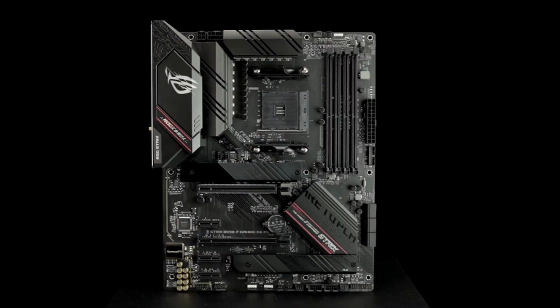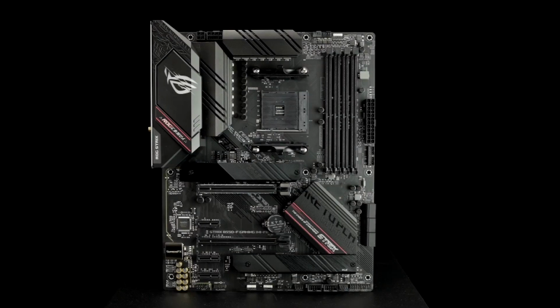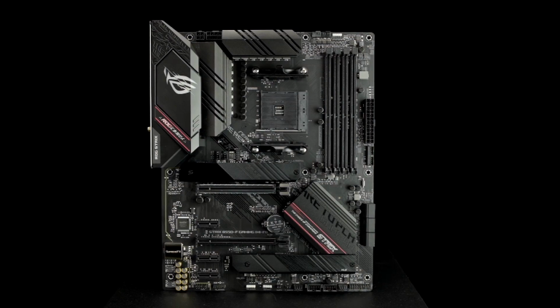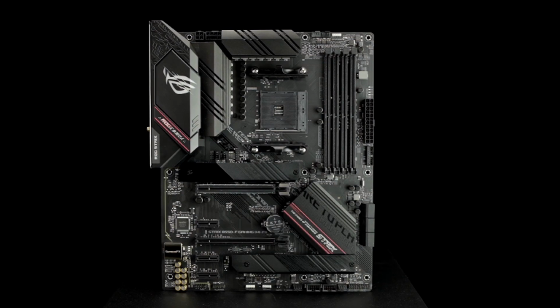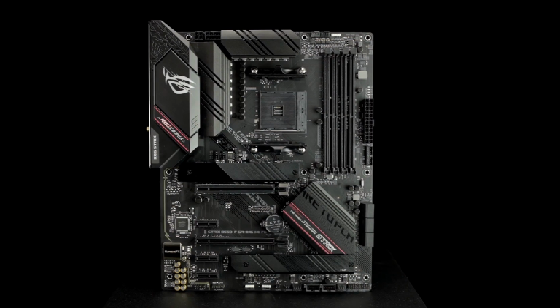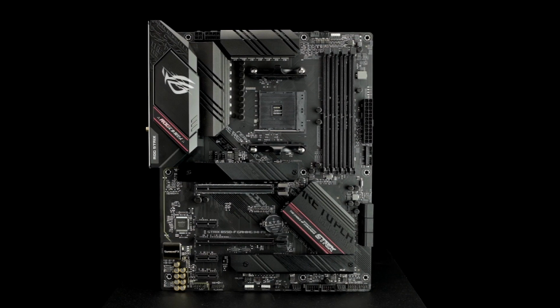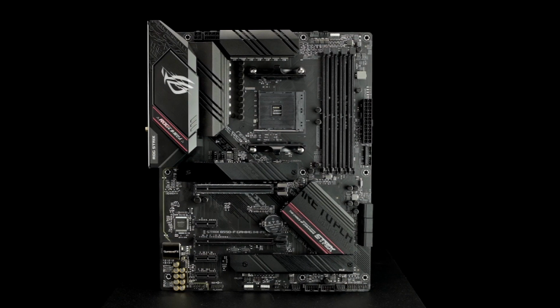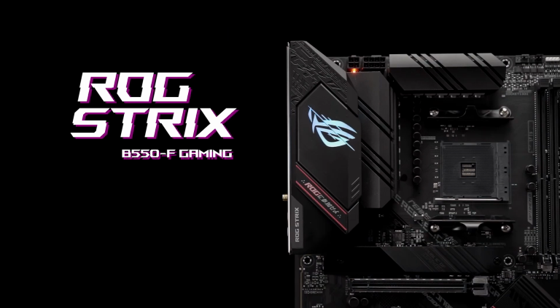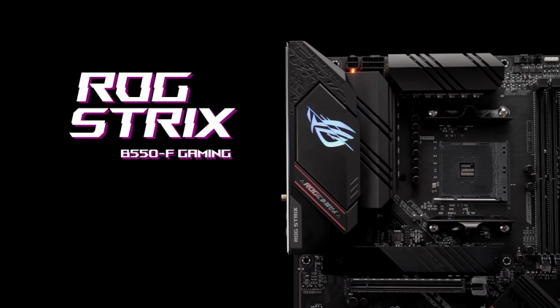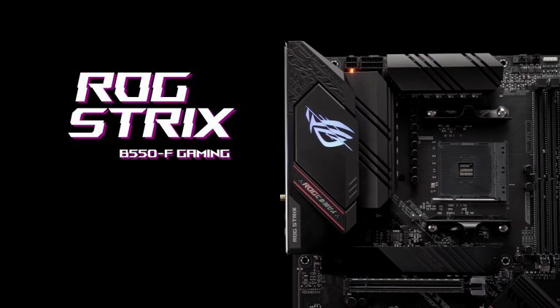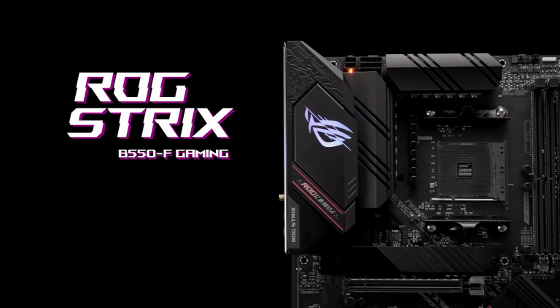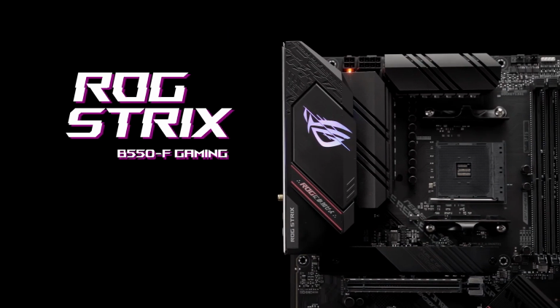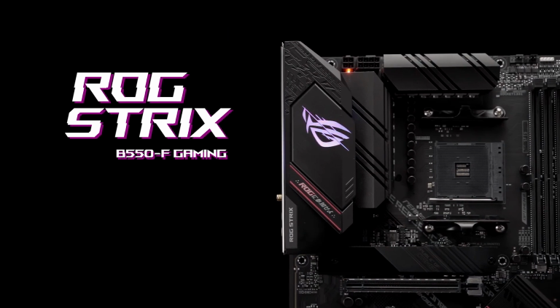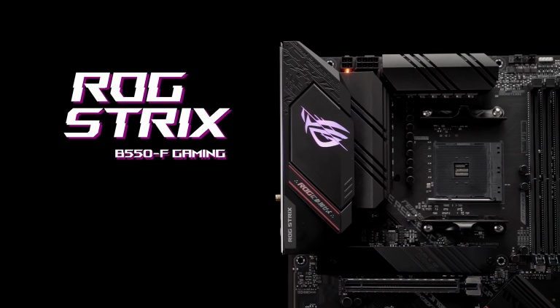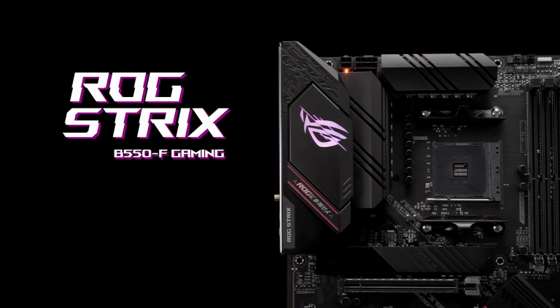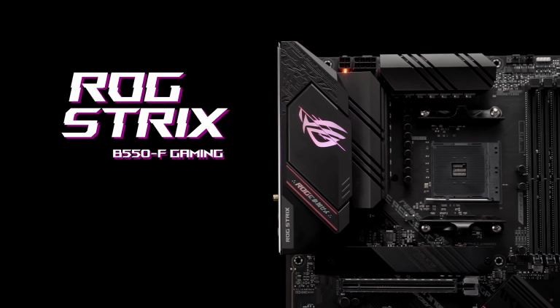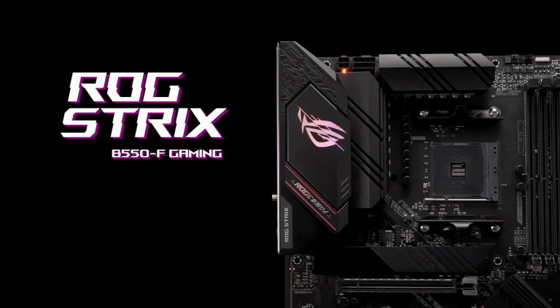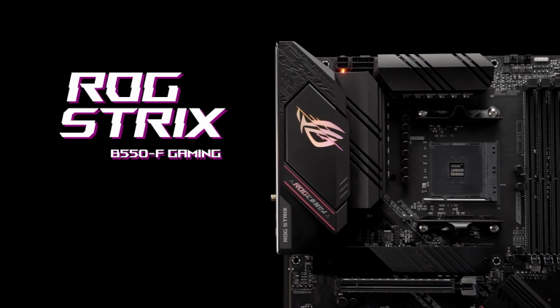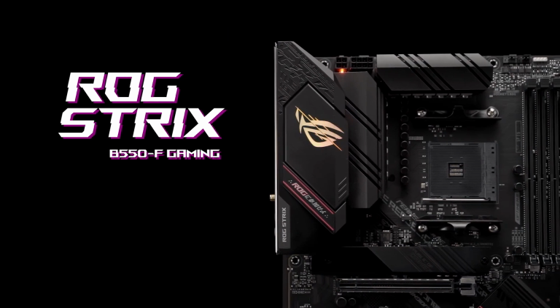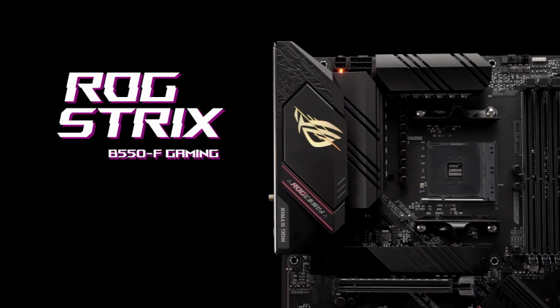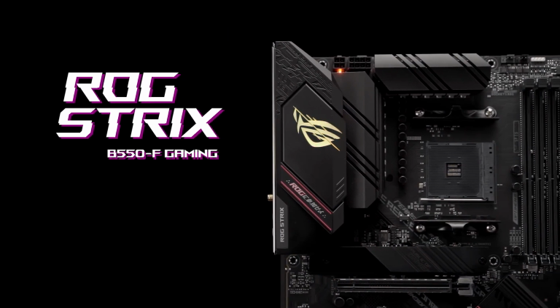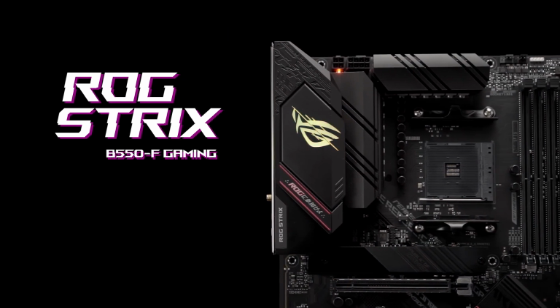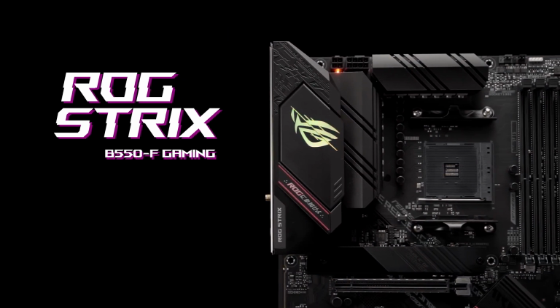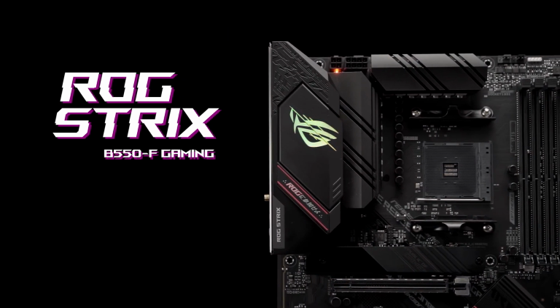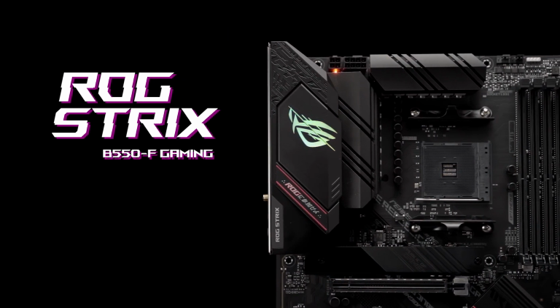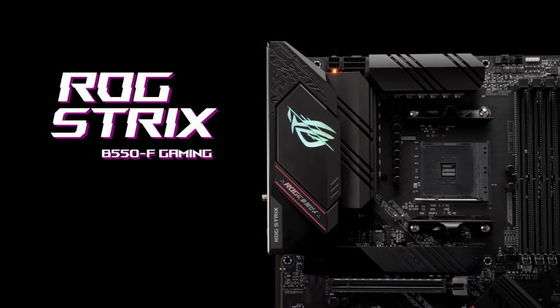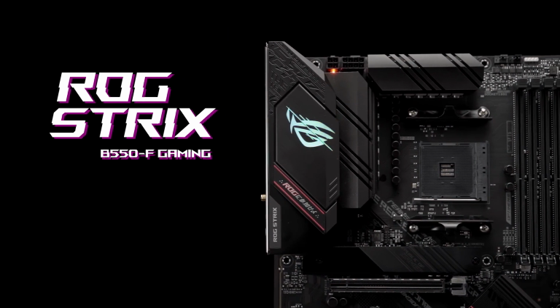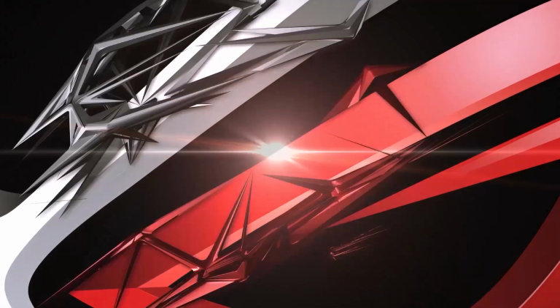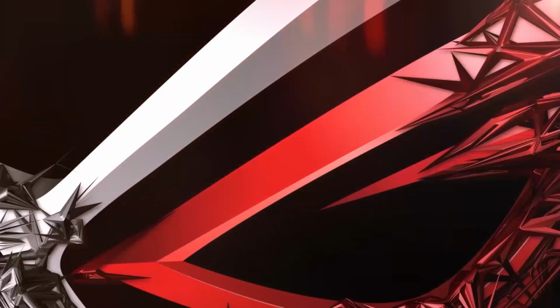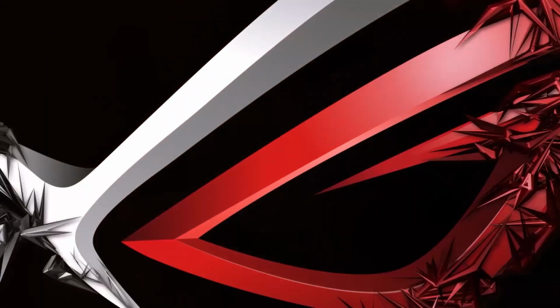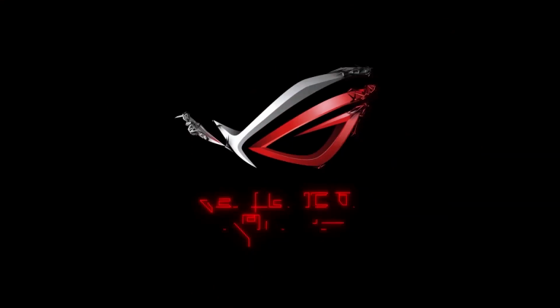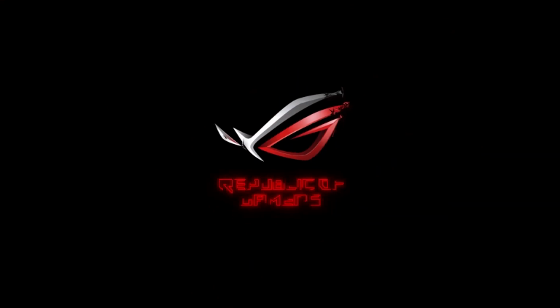Ascend to next-gen with ROG Strix B550F Gaming Wi-Fi.